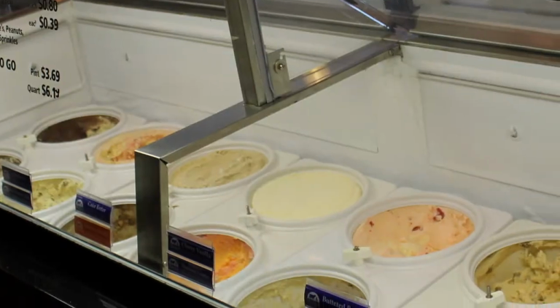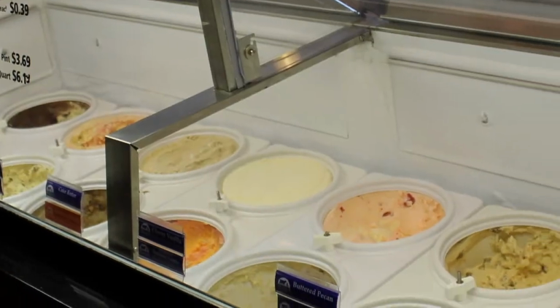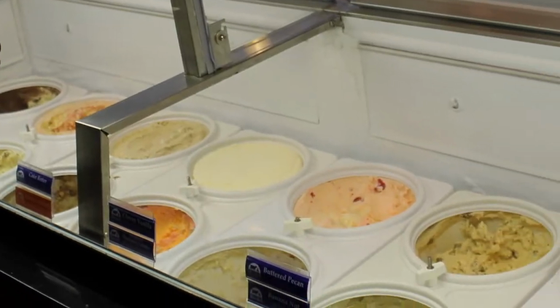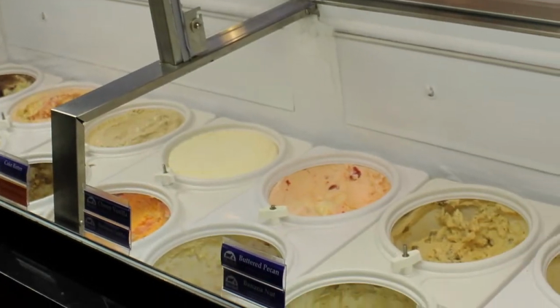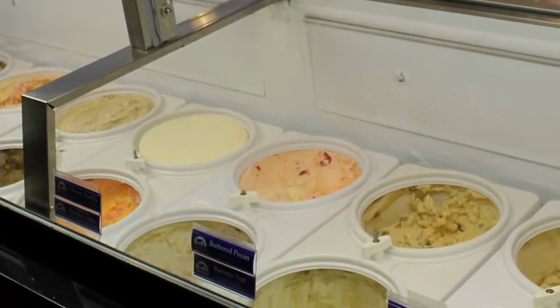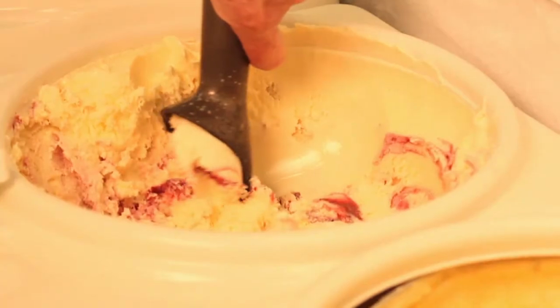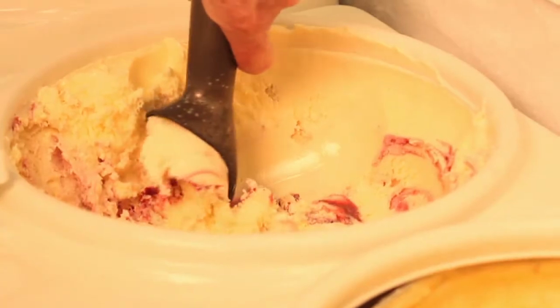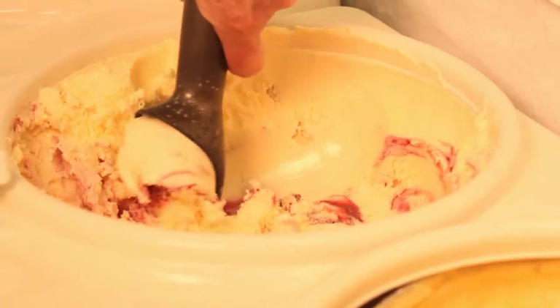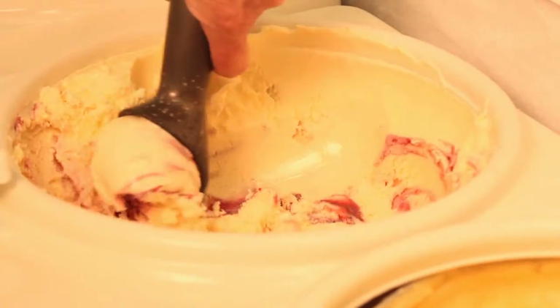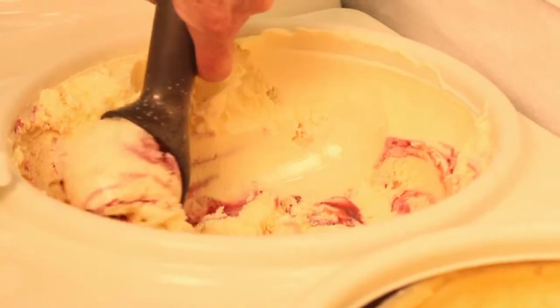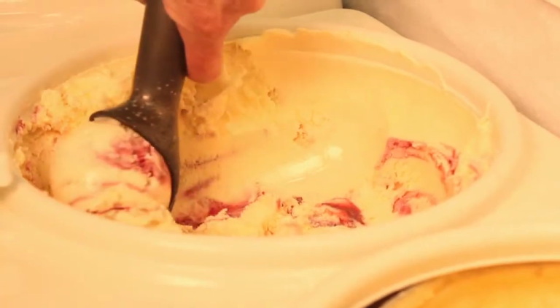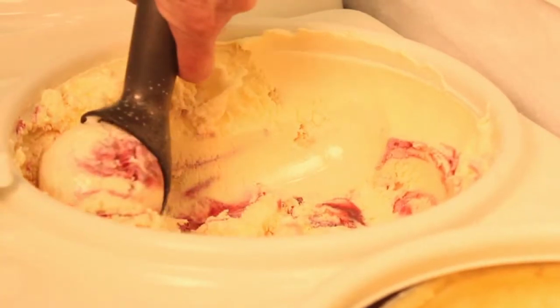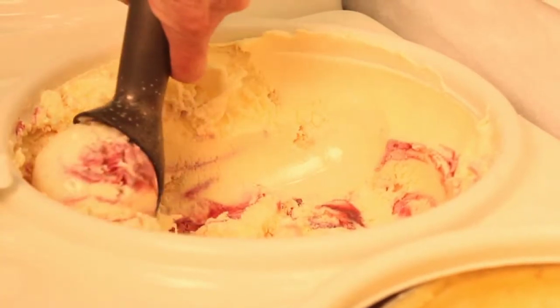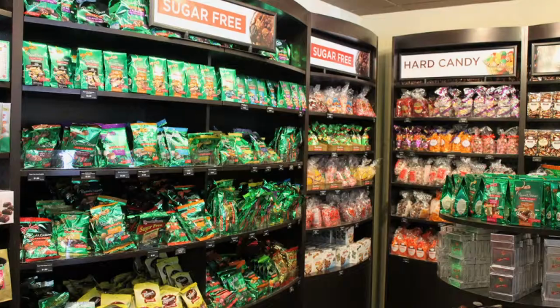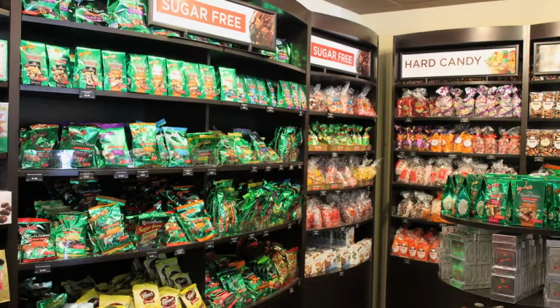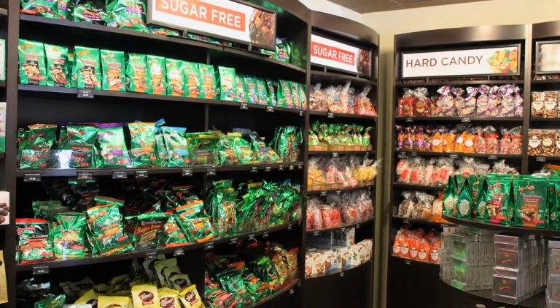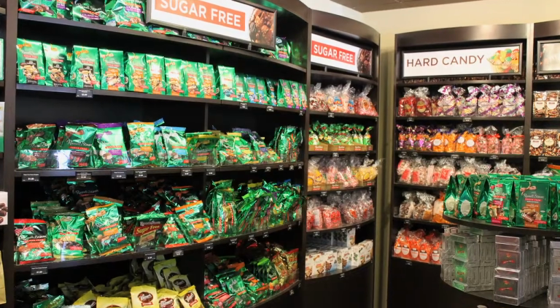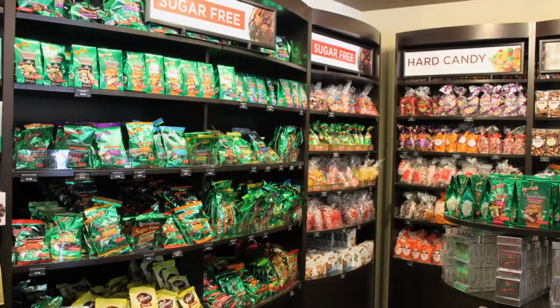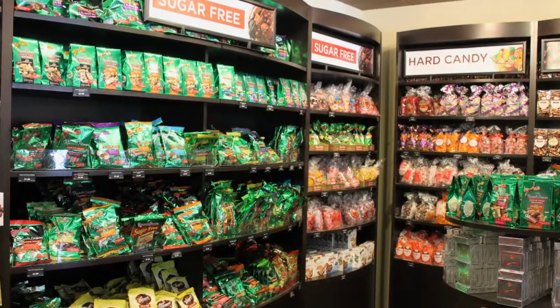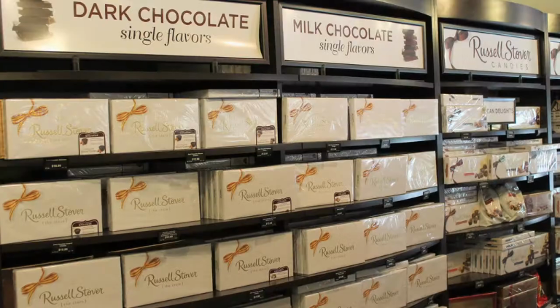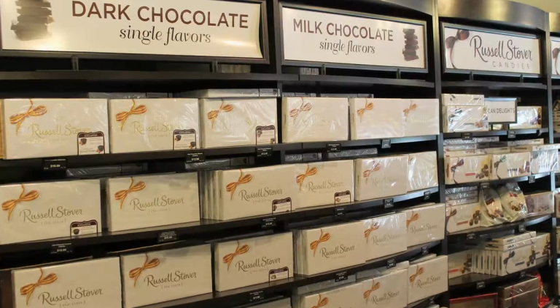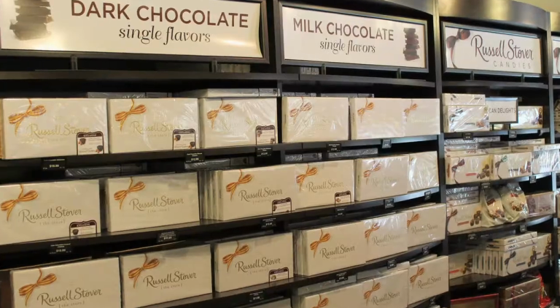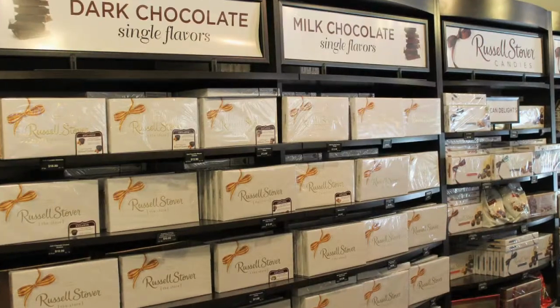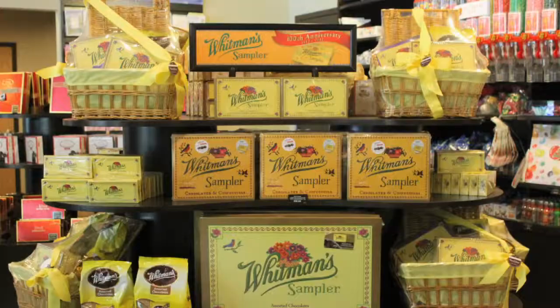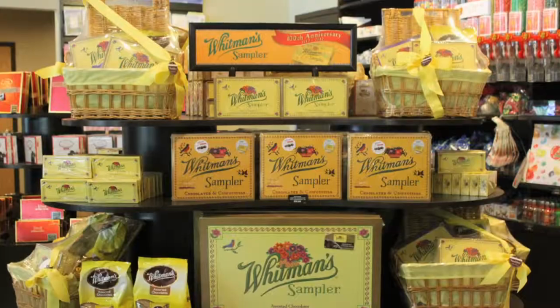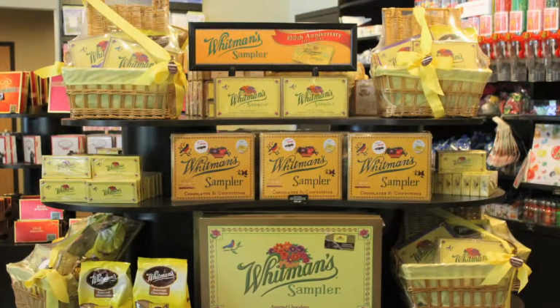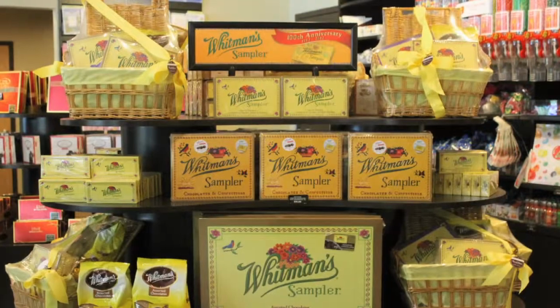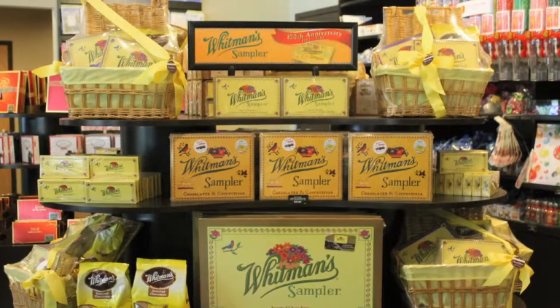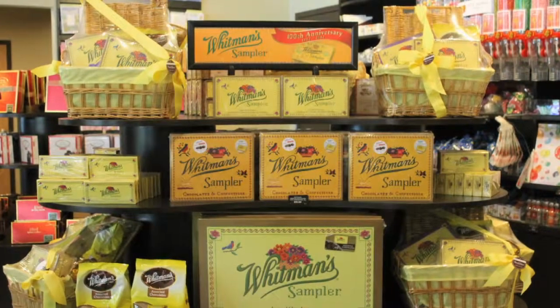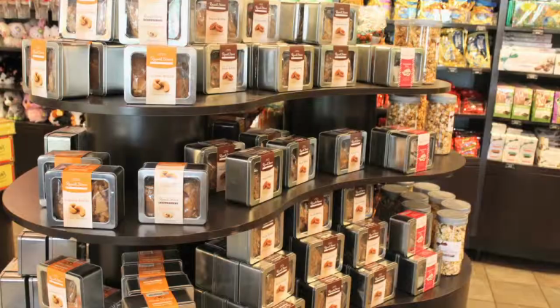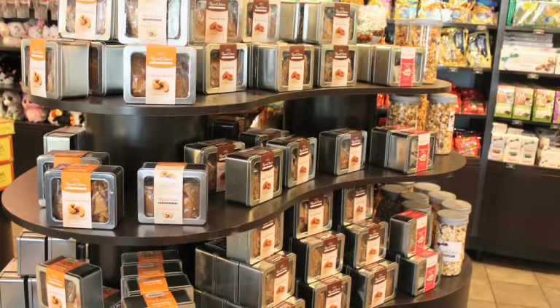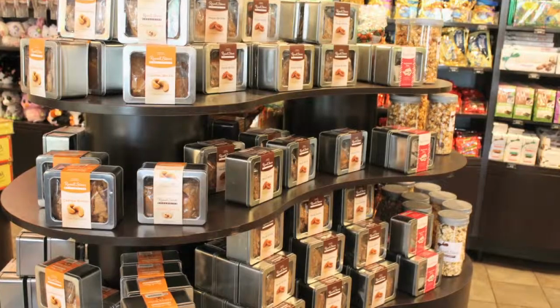32 flavors of Blue Bell ice cream by the scoop and all your favorite box chocolates from Russell Stover's, Whitman's, and Pangburn's.